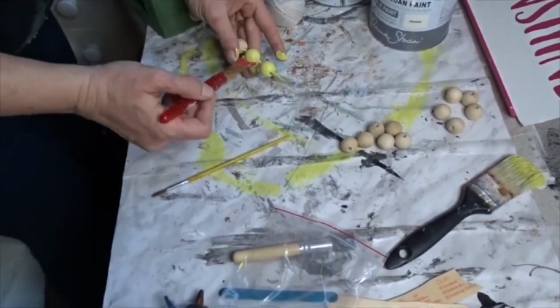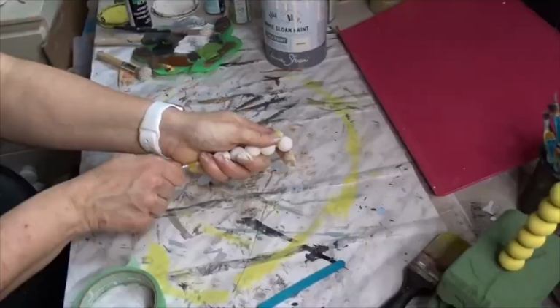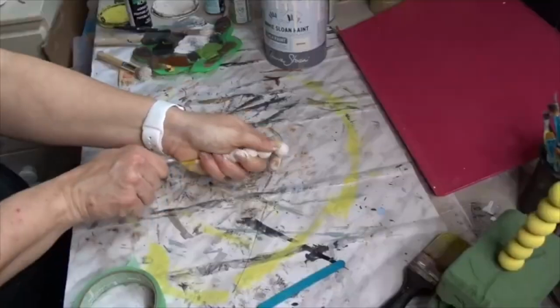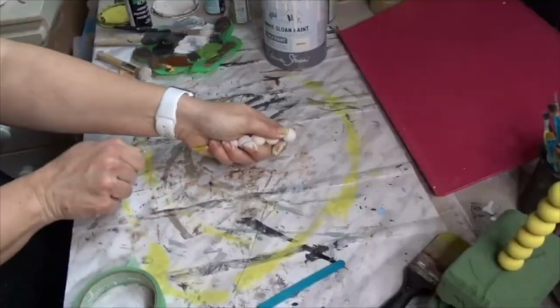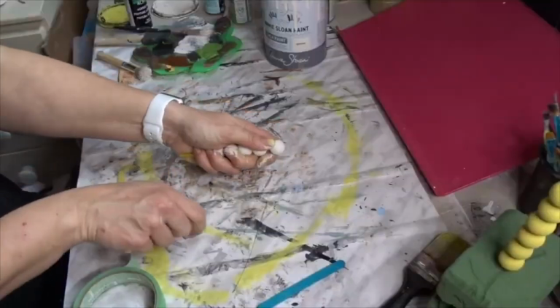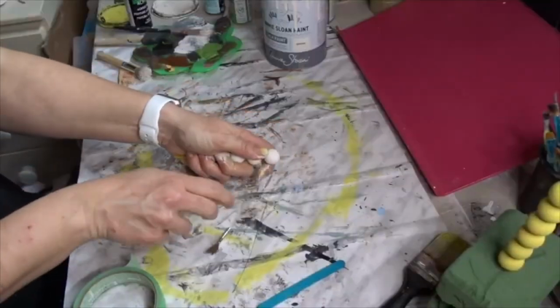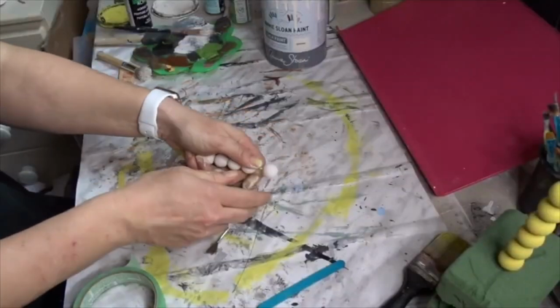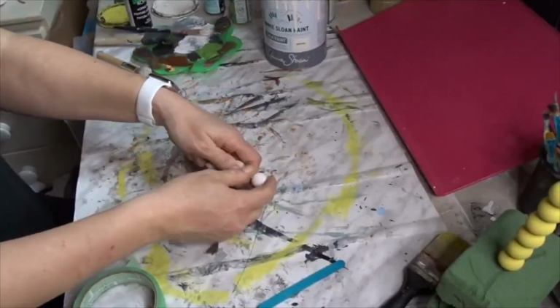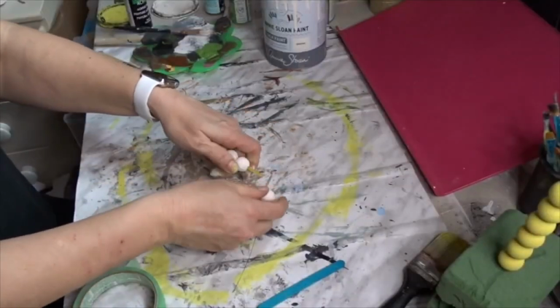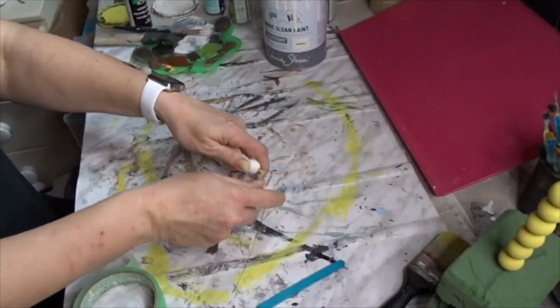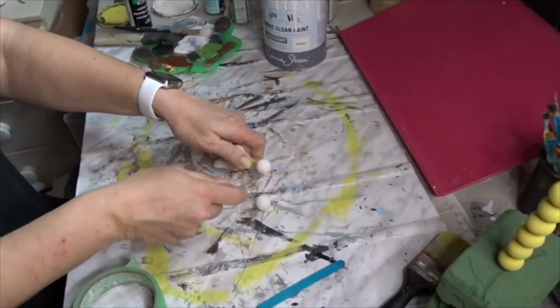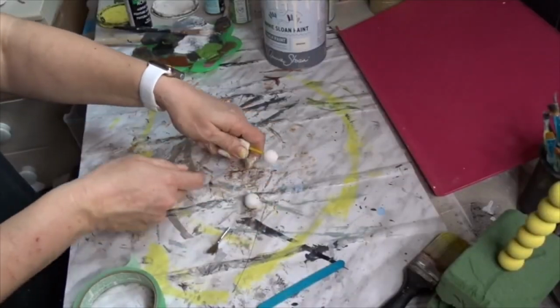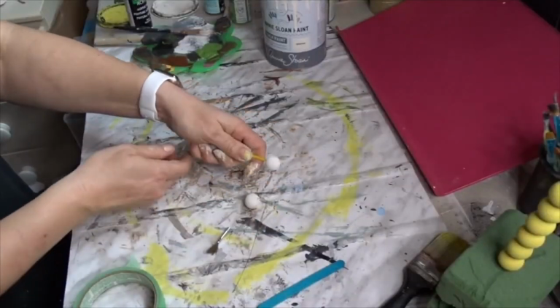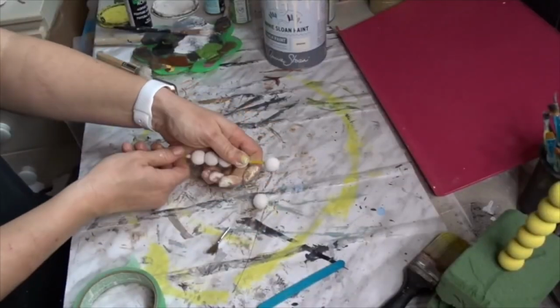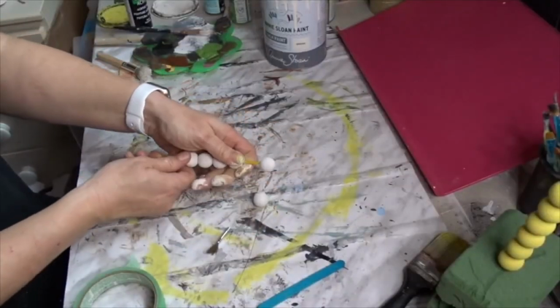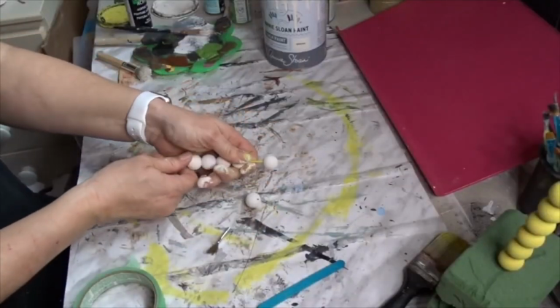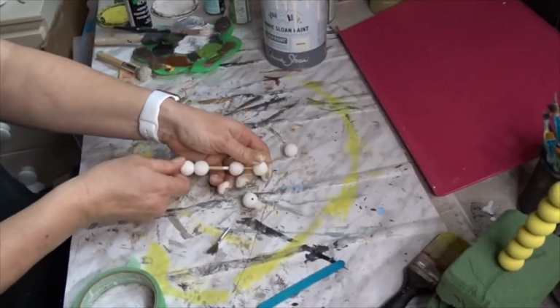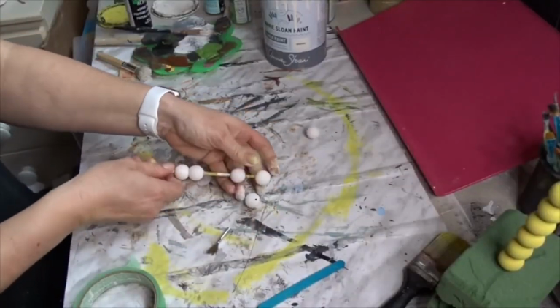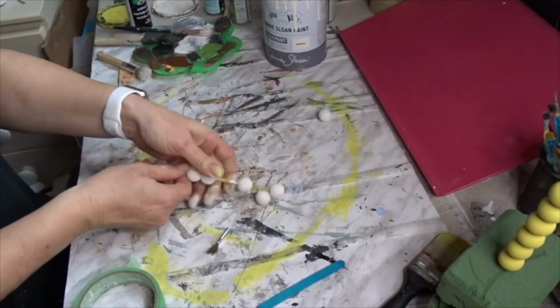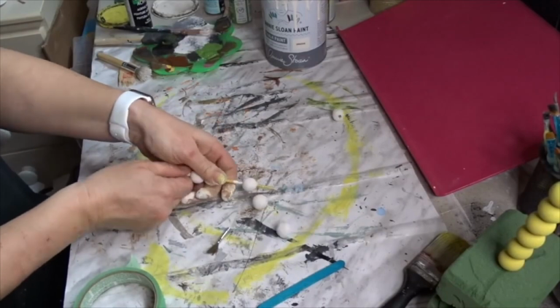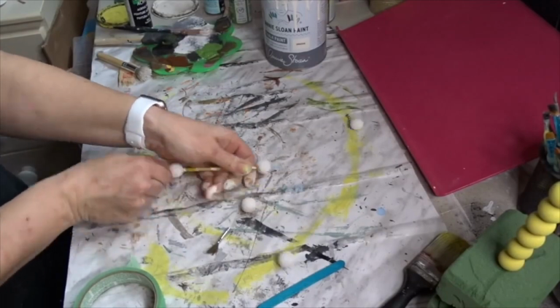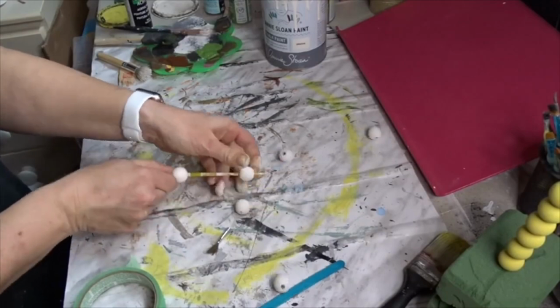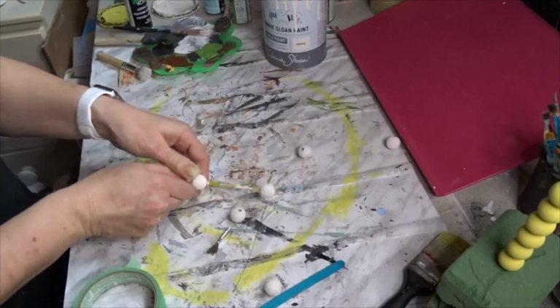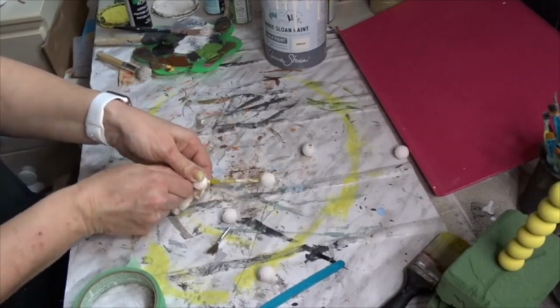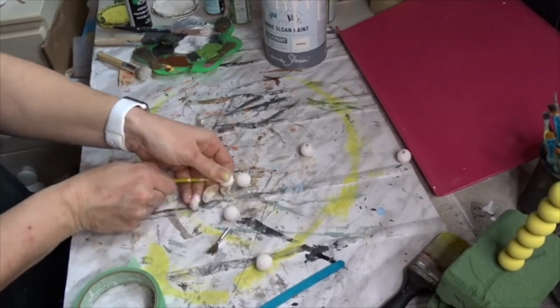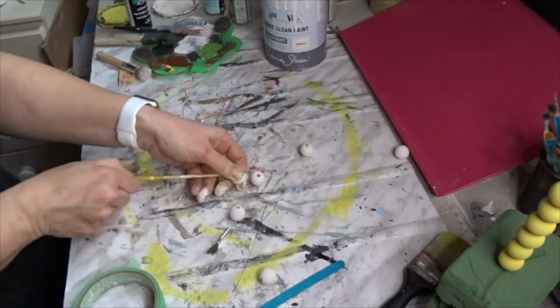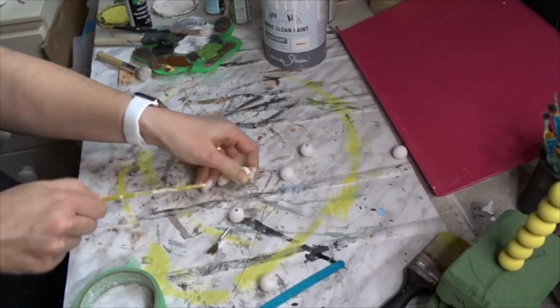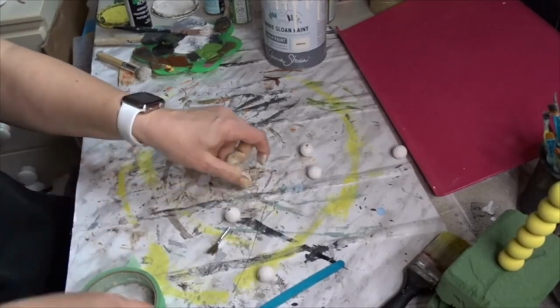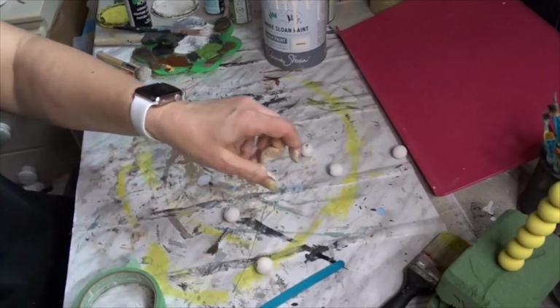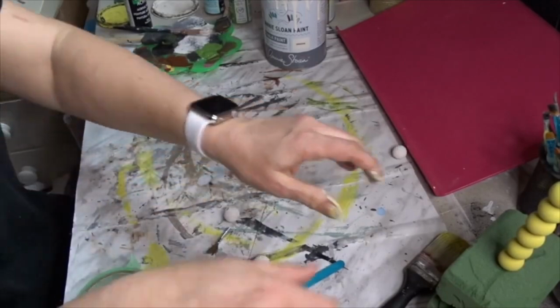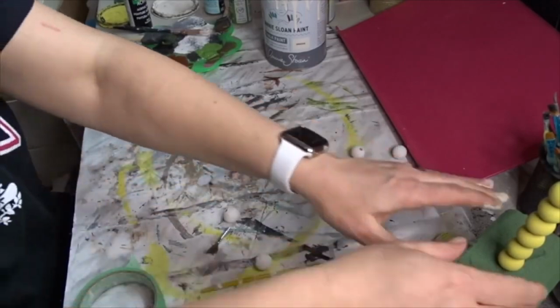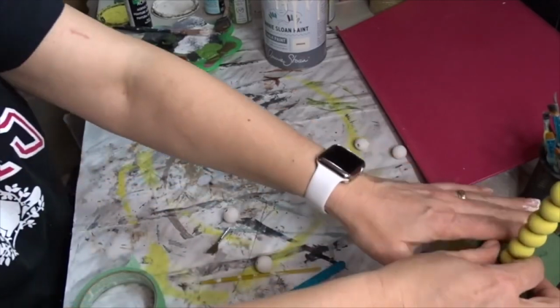So my balls have dried. Now I'm going to assemble them.